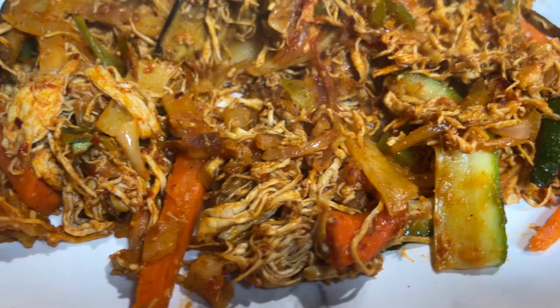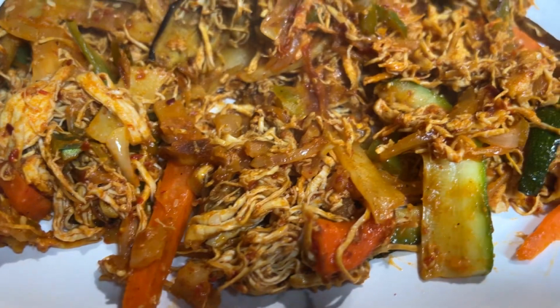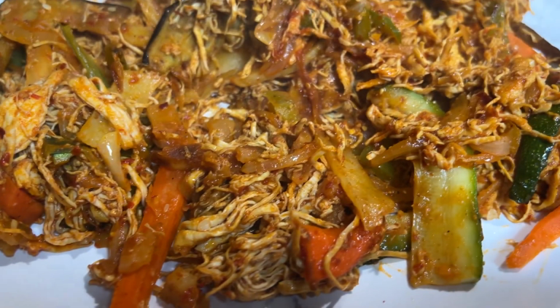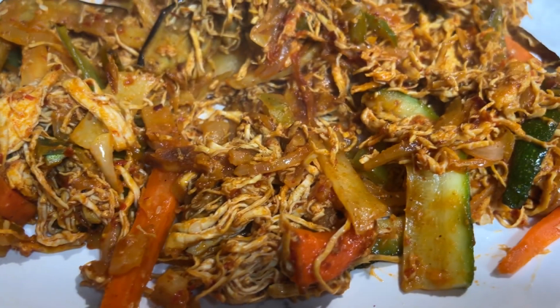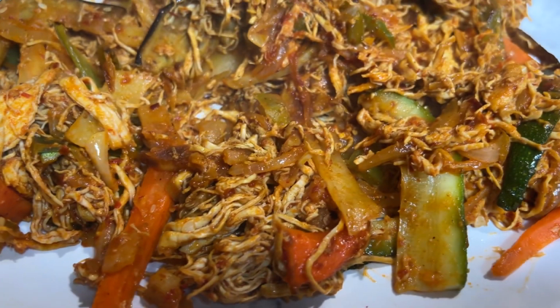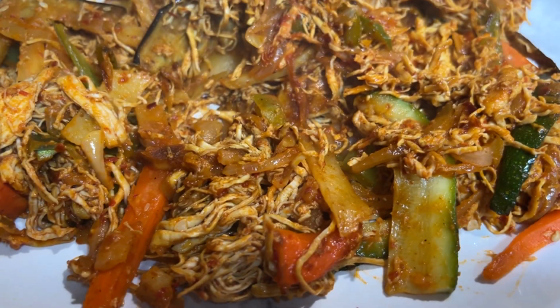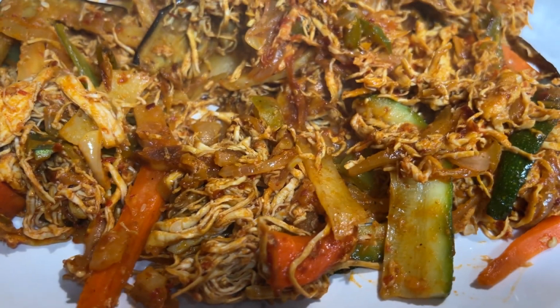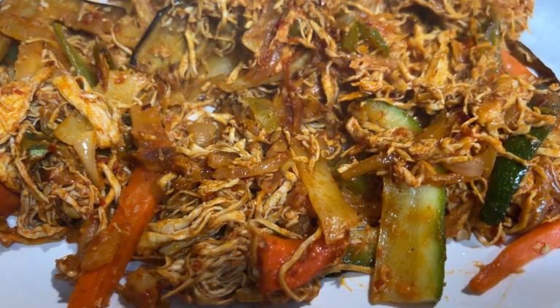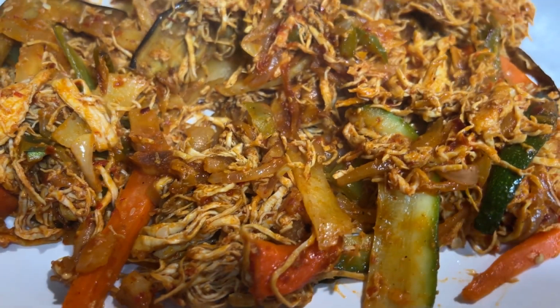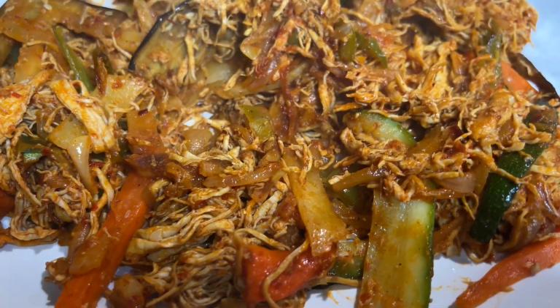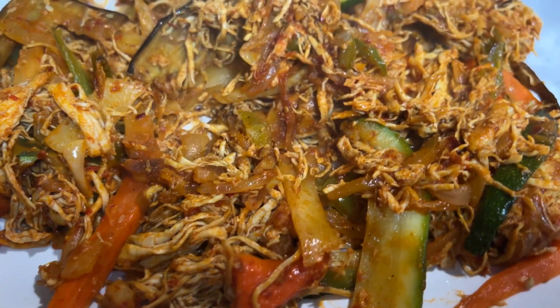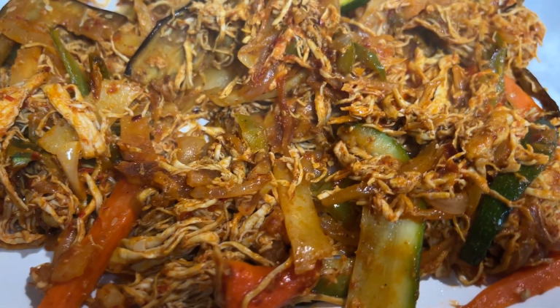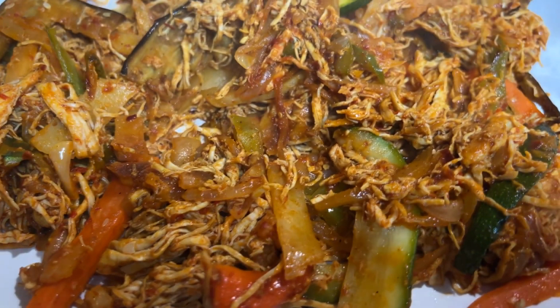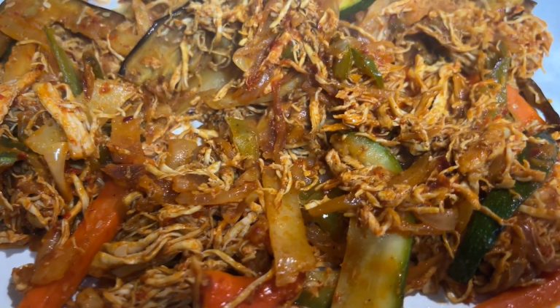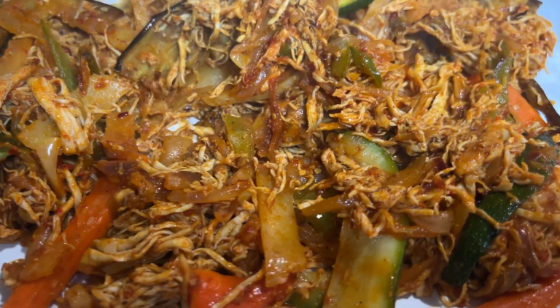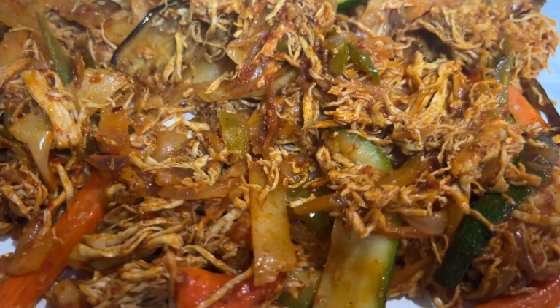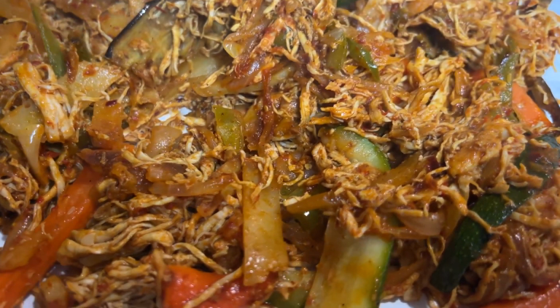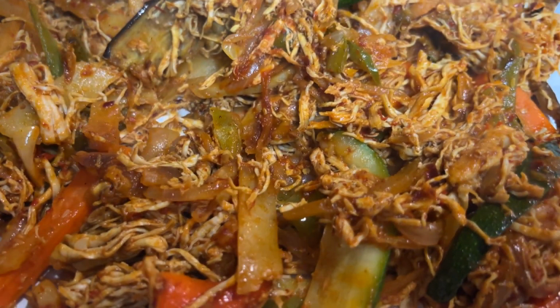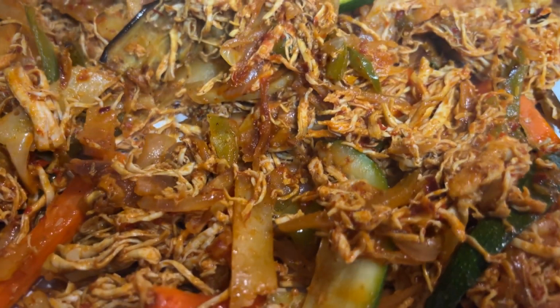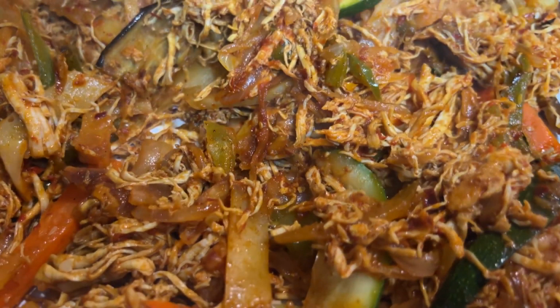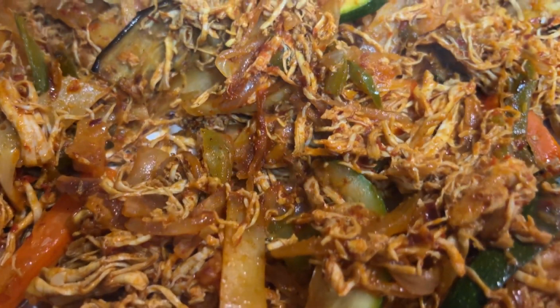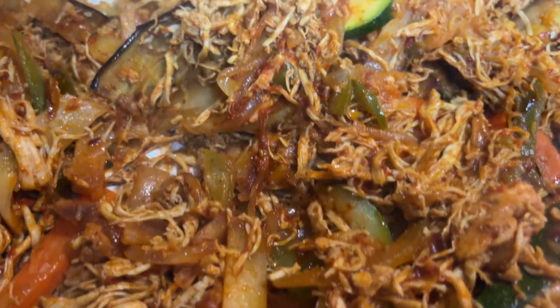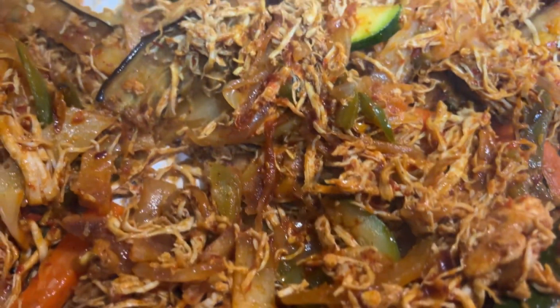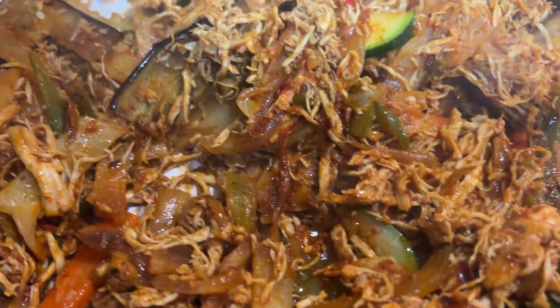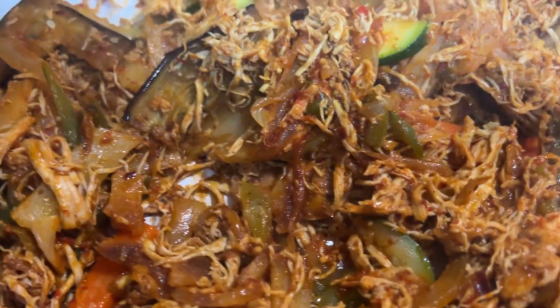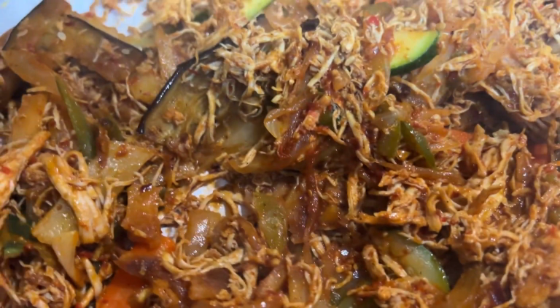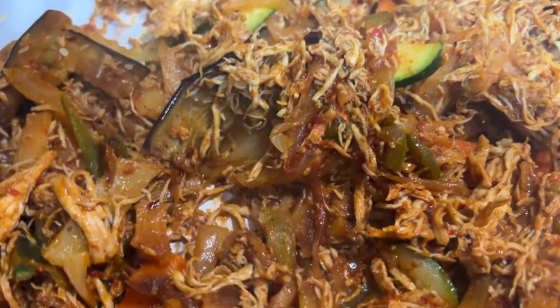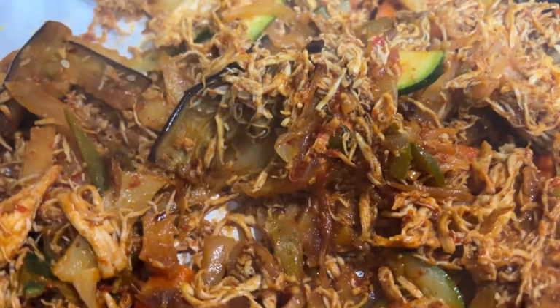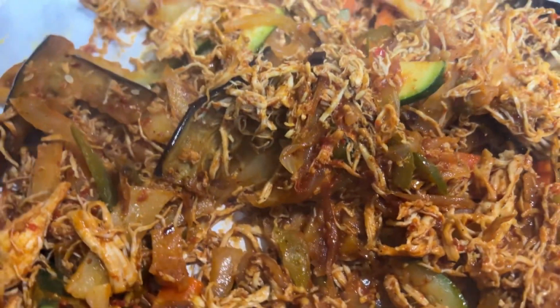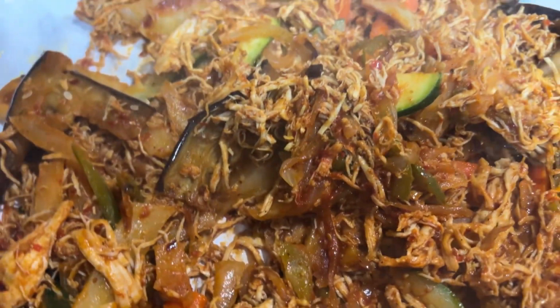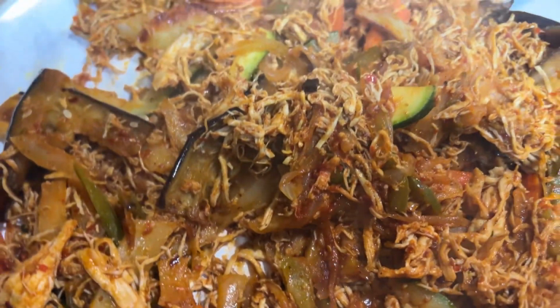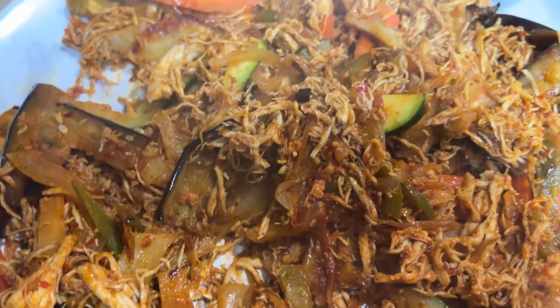Hello guys, welcome back to my channel where I make this spicy and yummy okra.